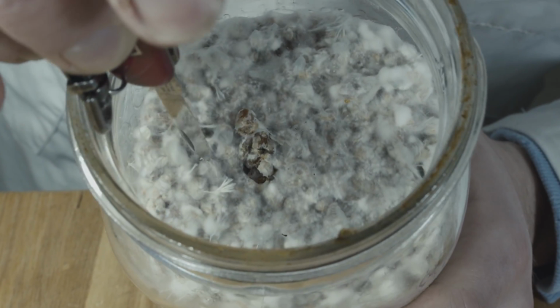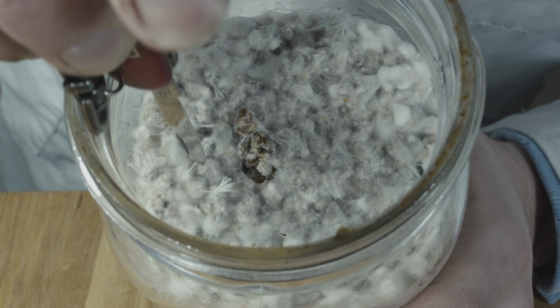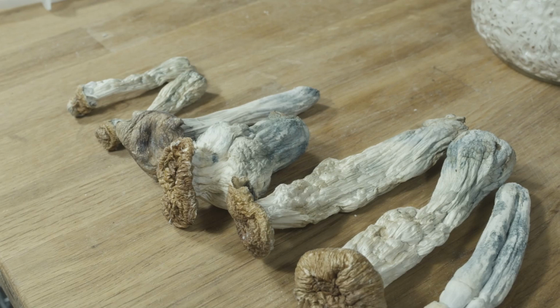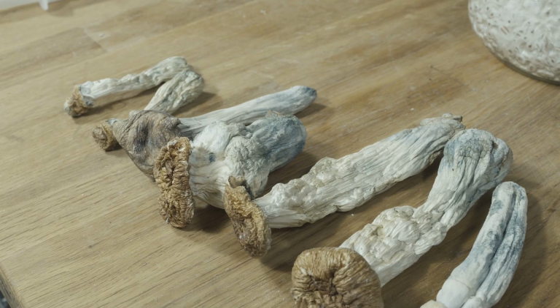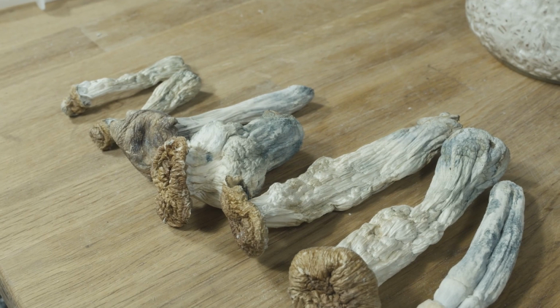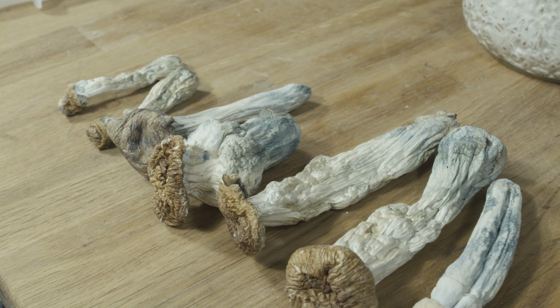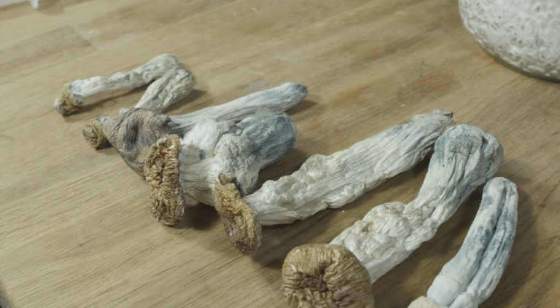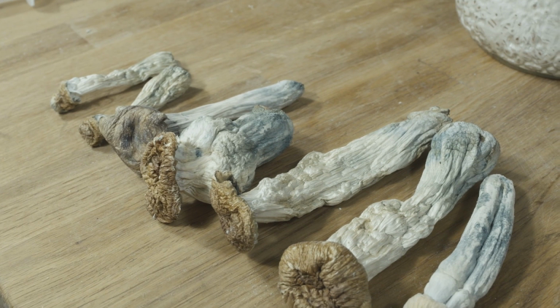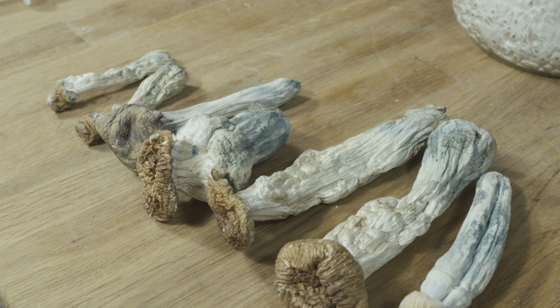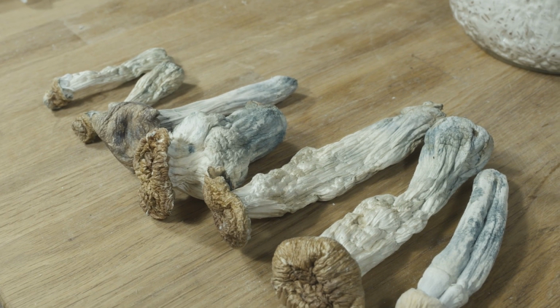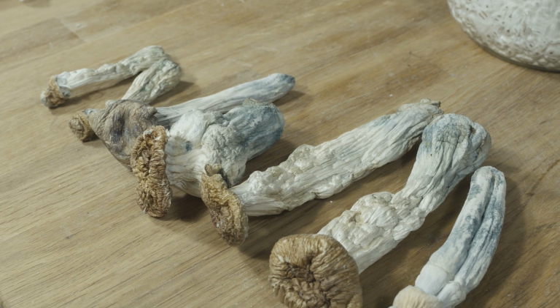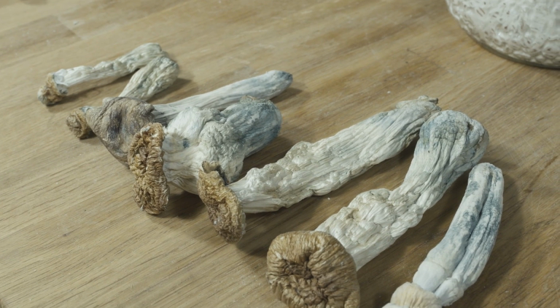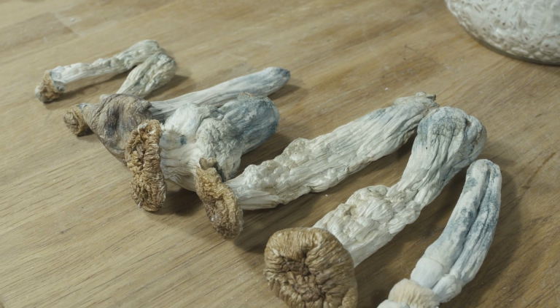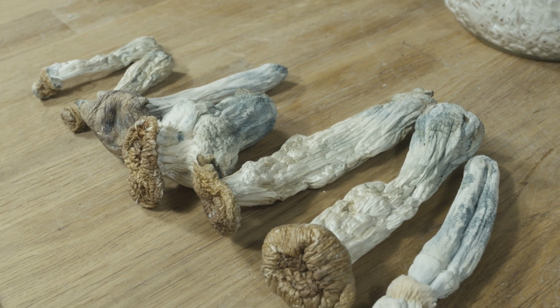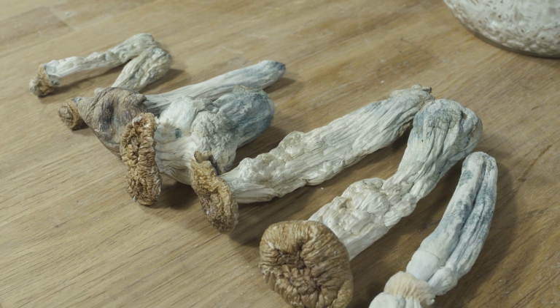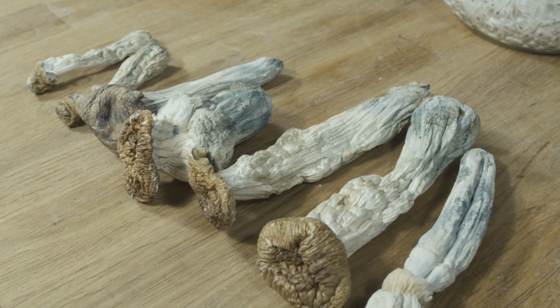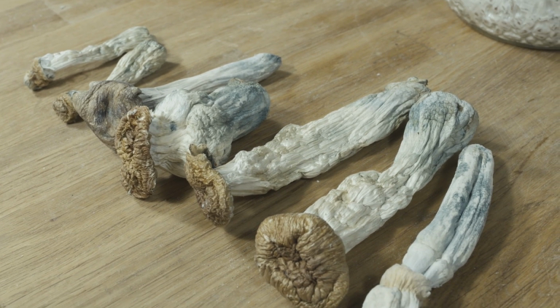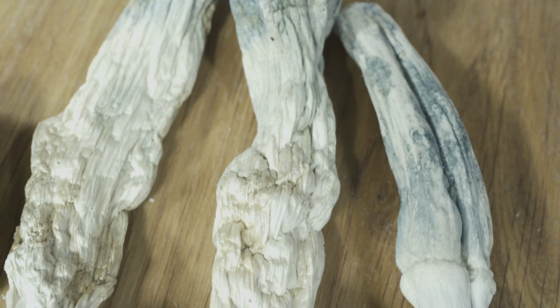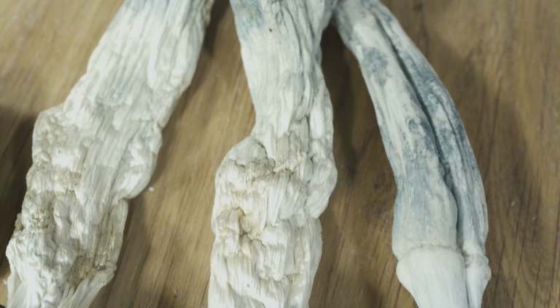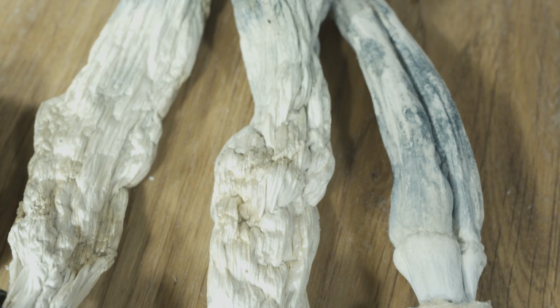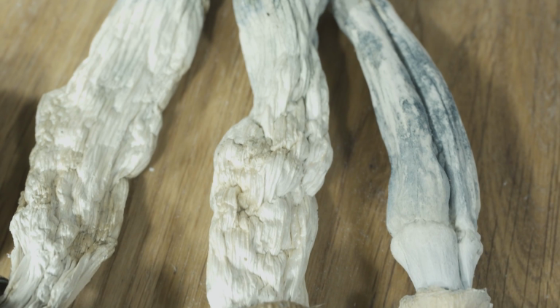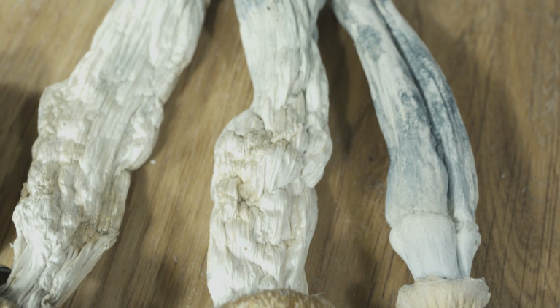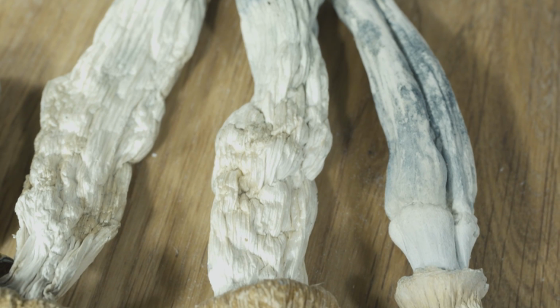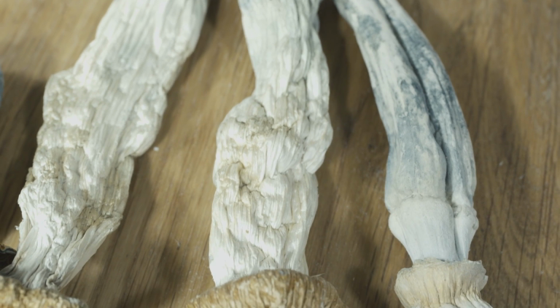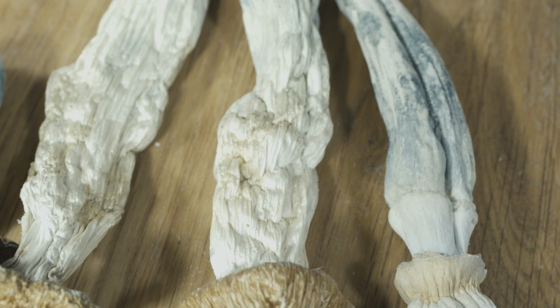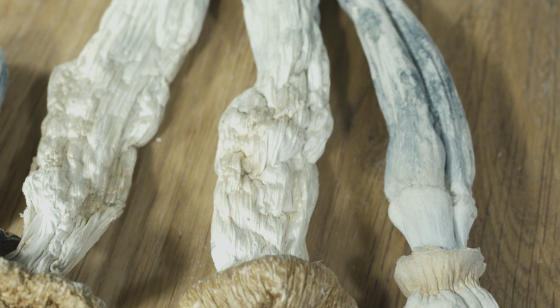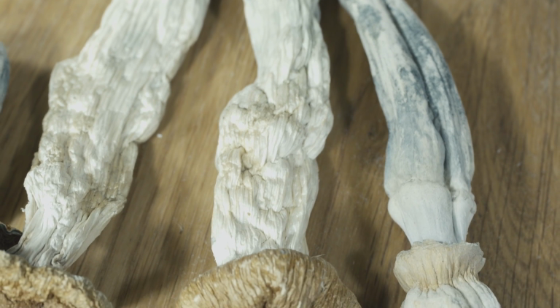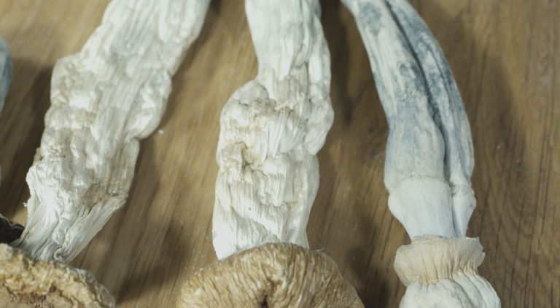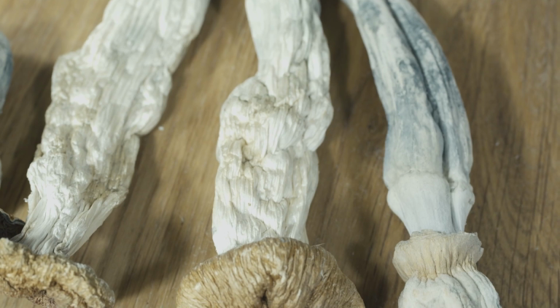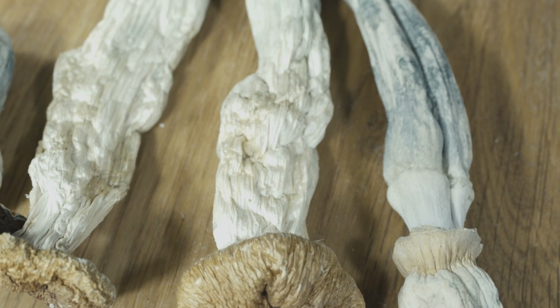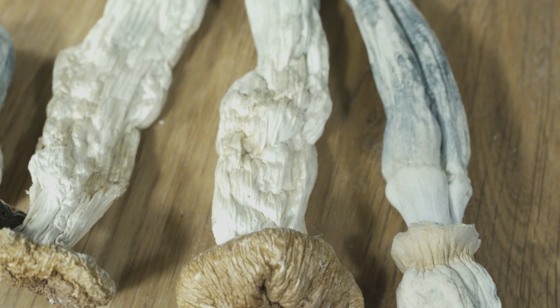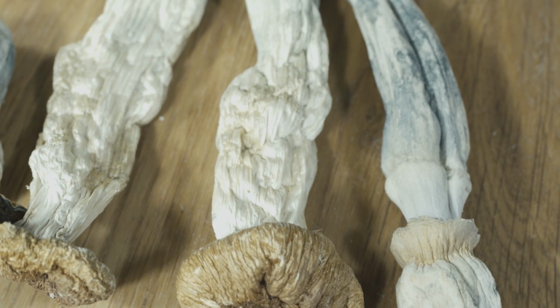Dried tidal waves are very aesthetic and are fairly firm. They have white stems with elegant dark gold caps firmly attached to their tops.